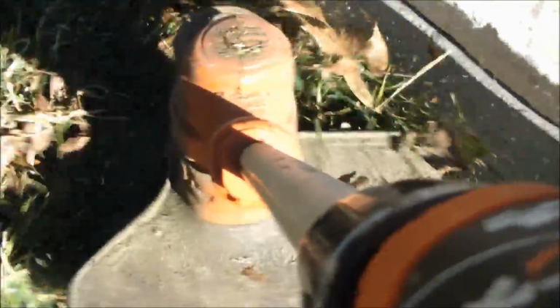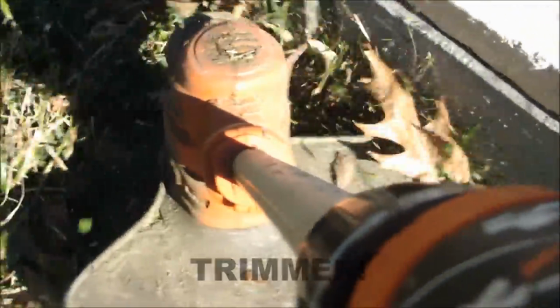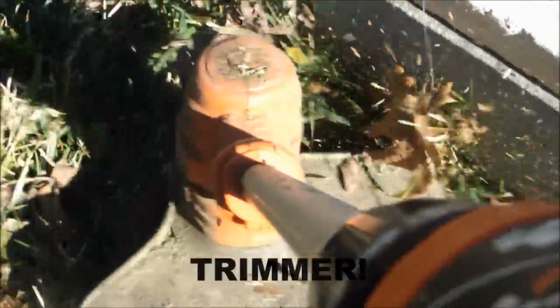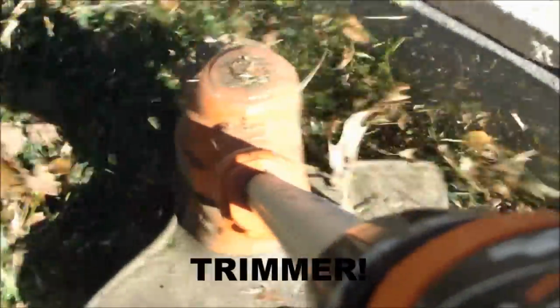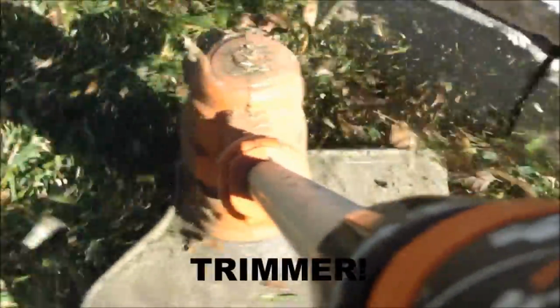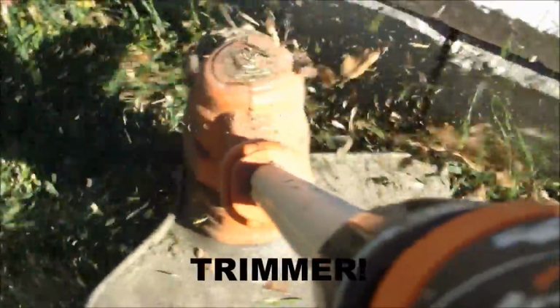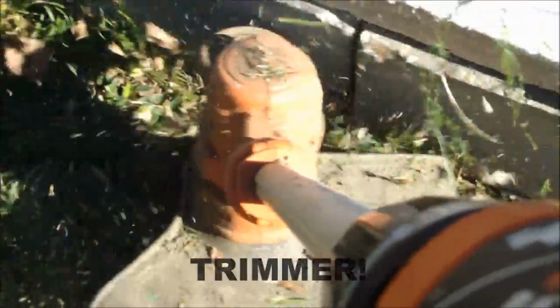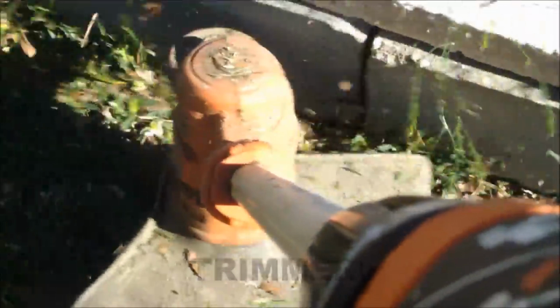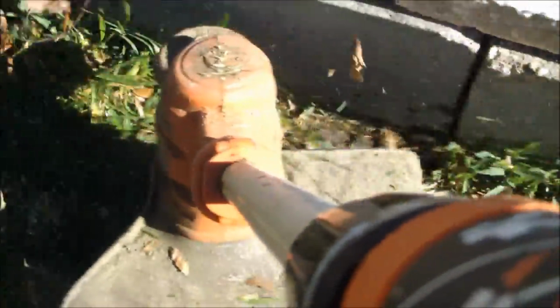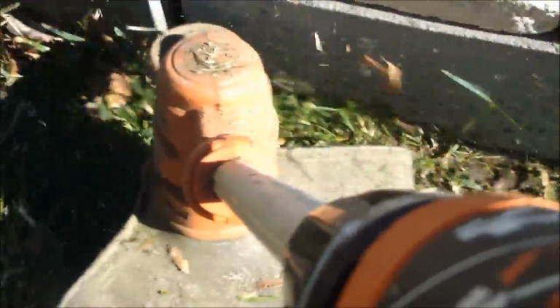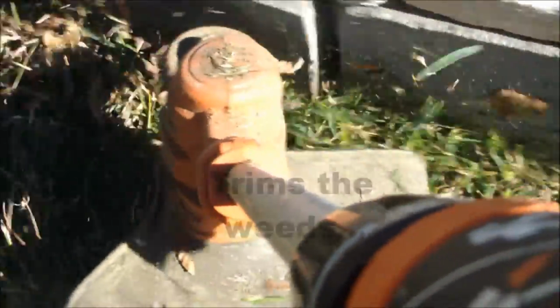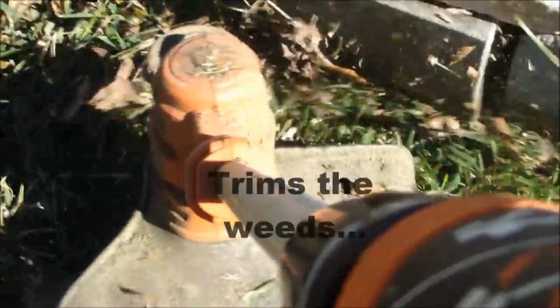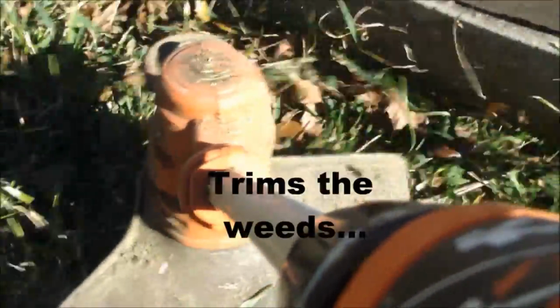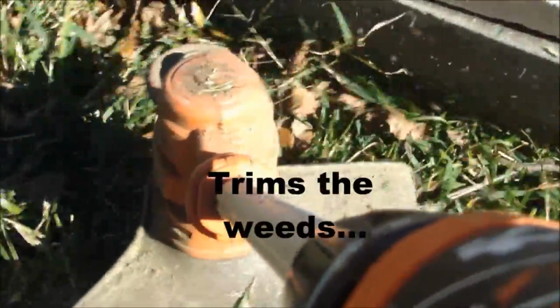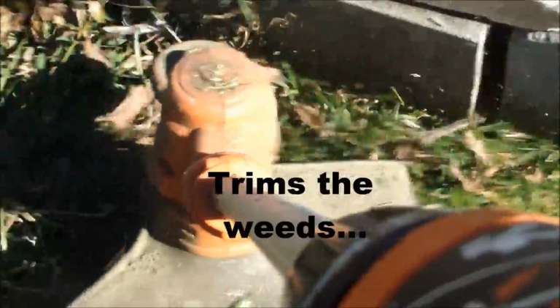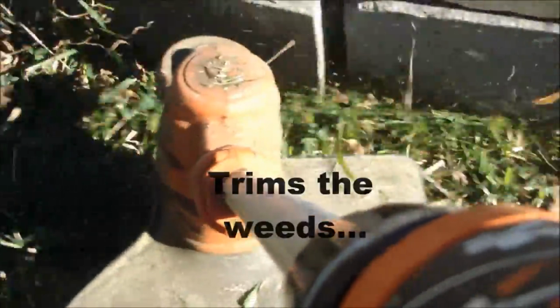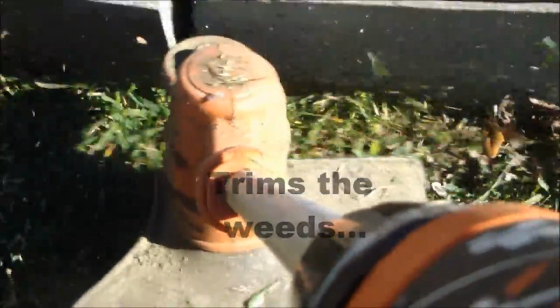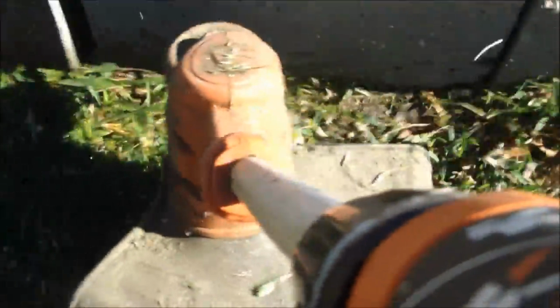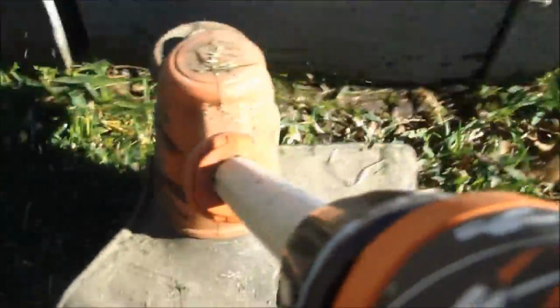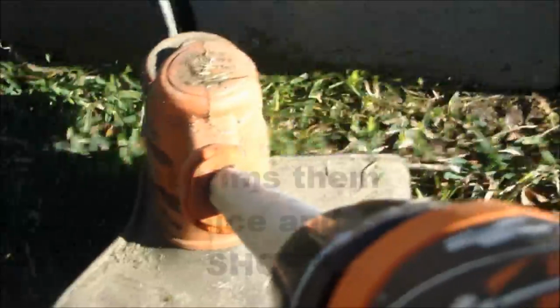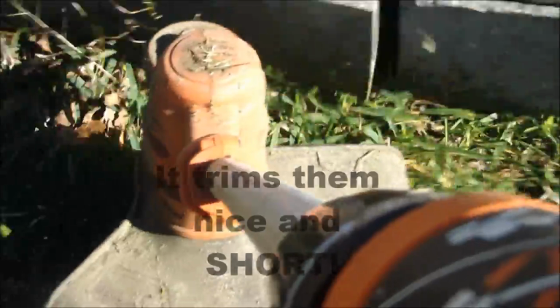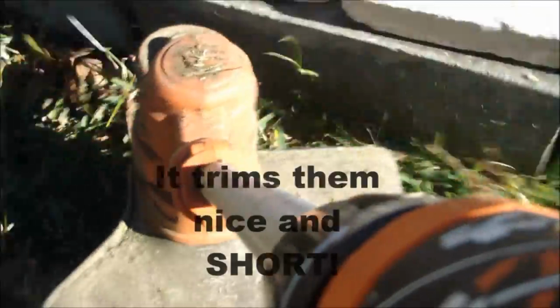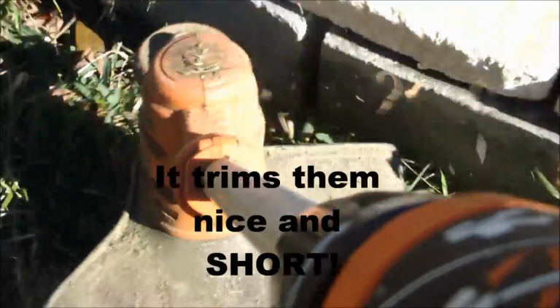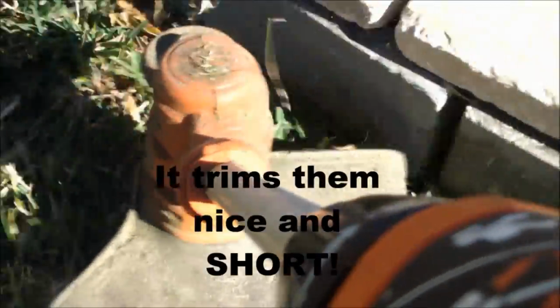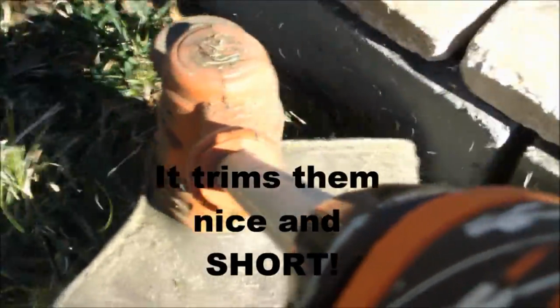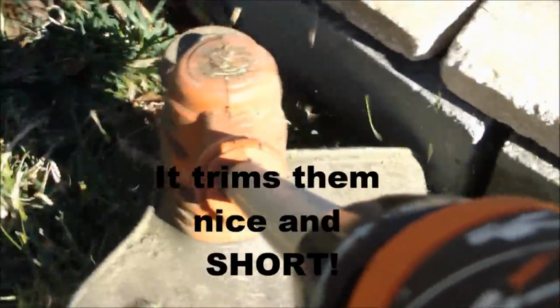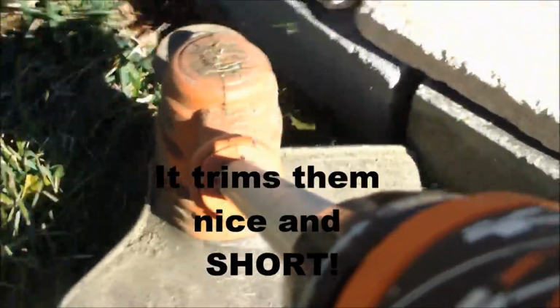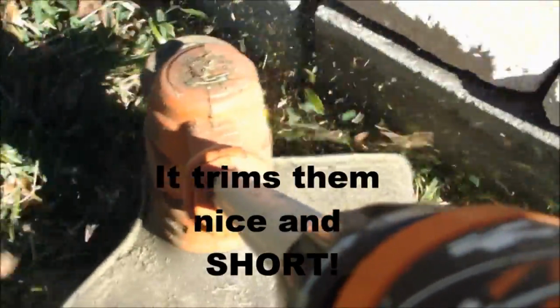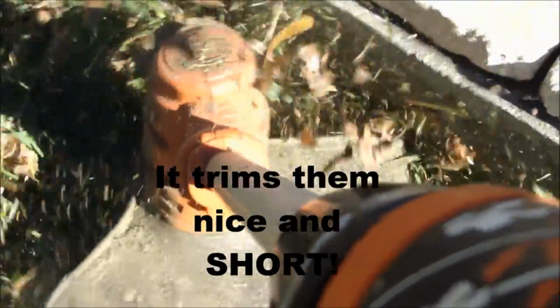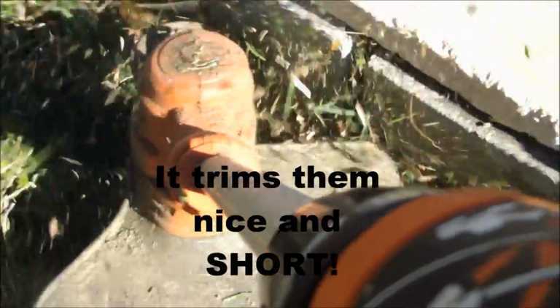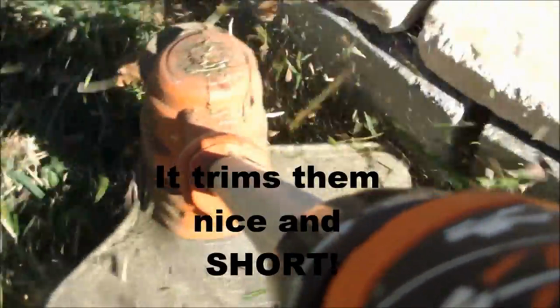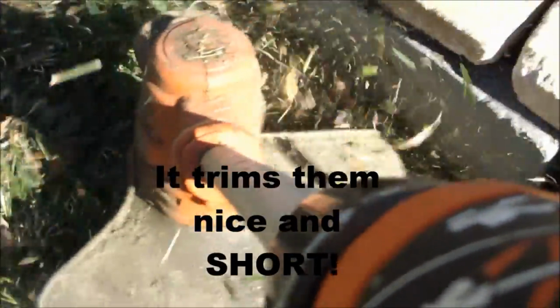String trimmer — trims the weeds, trims them nice and short.